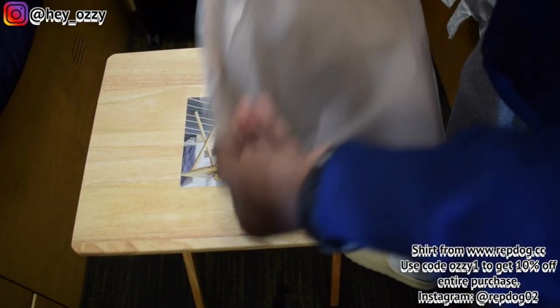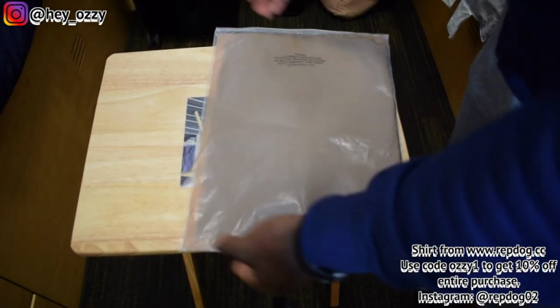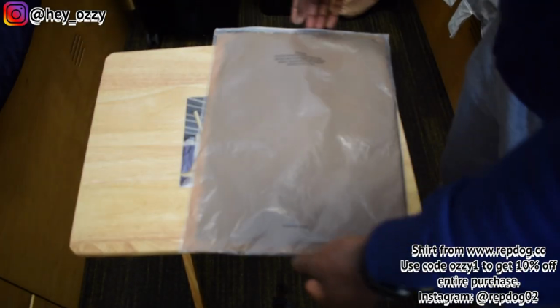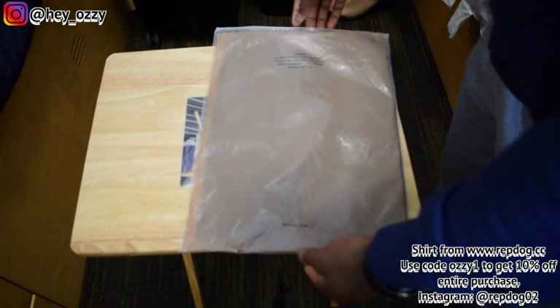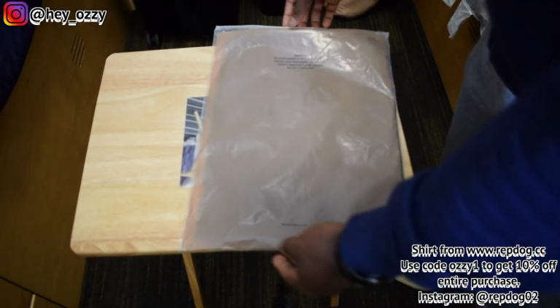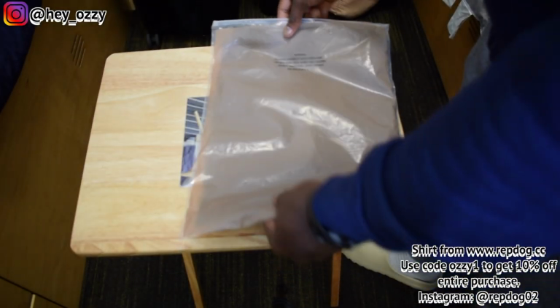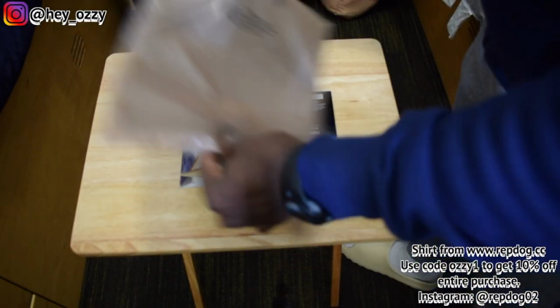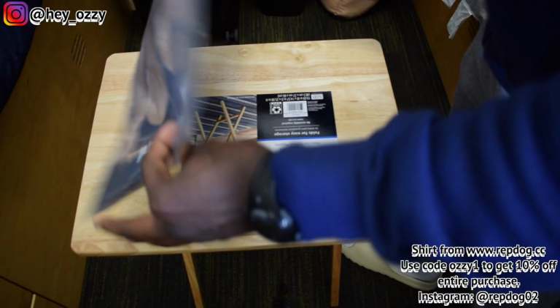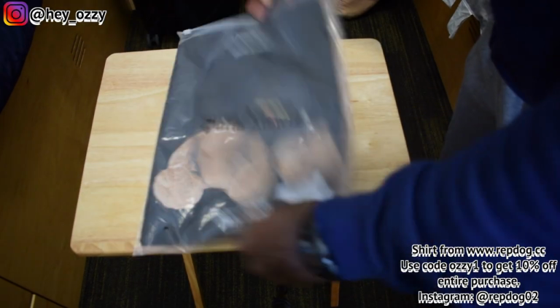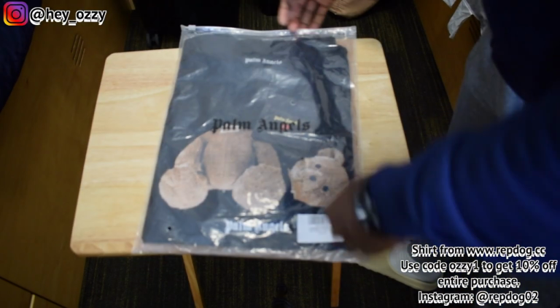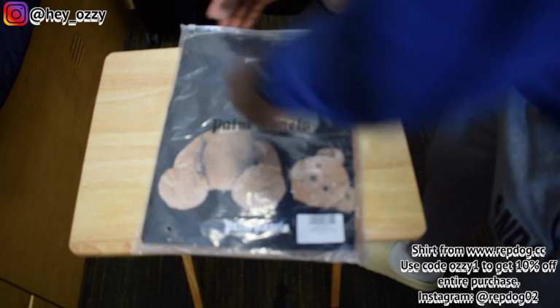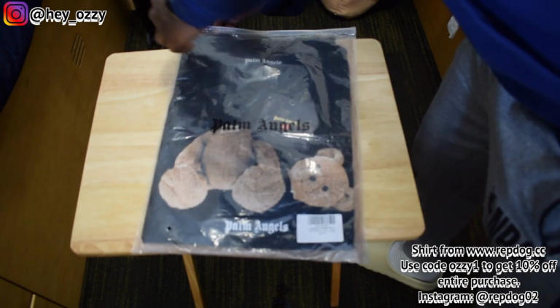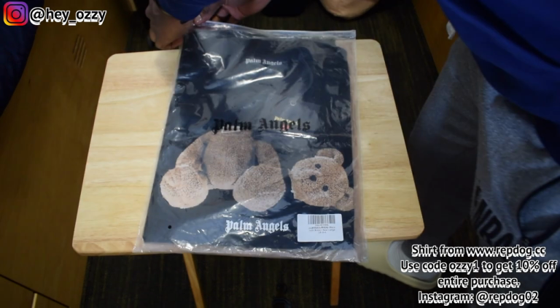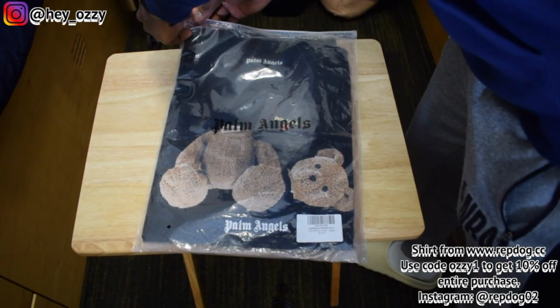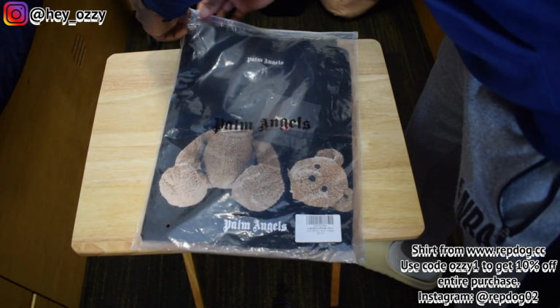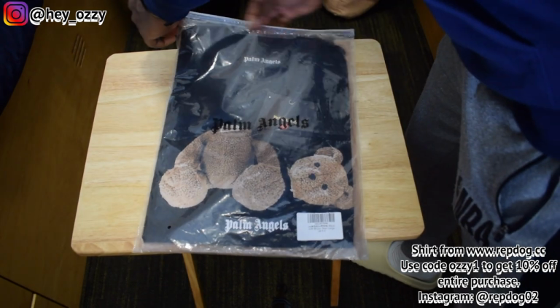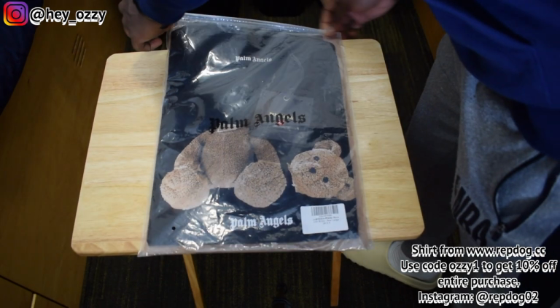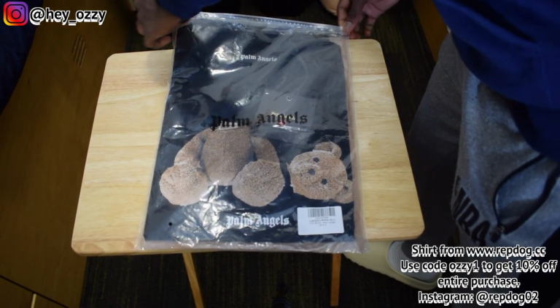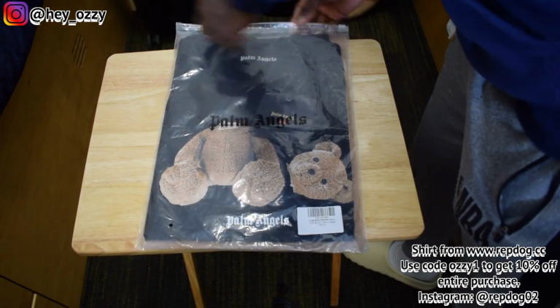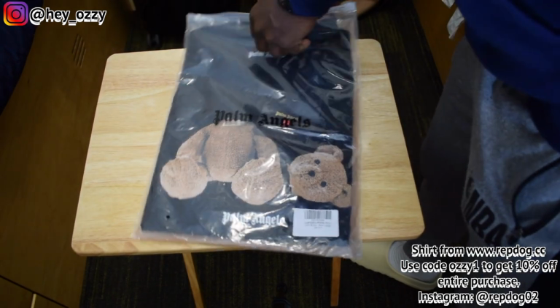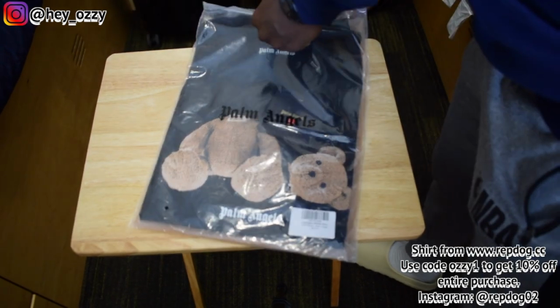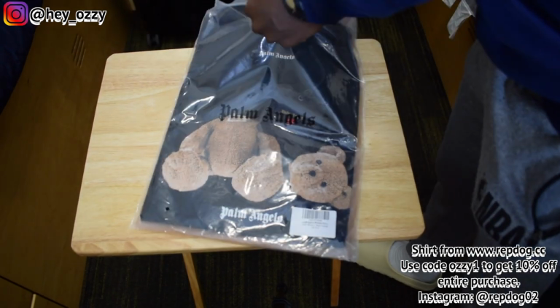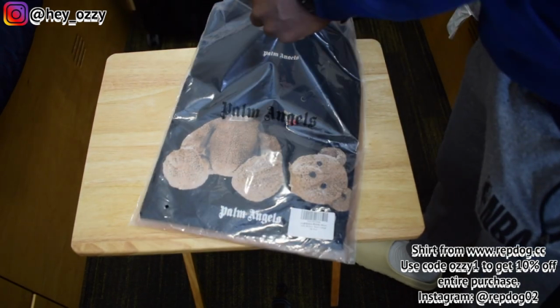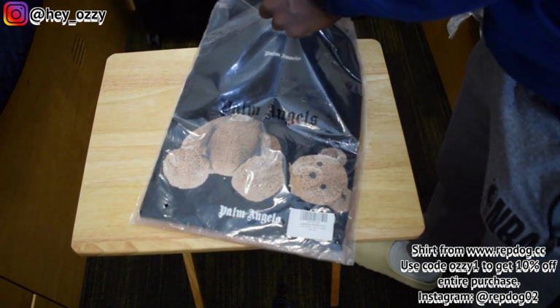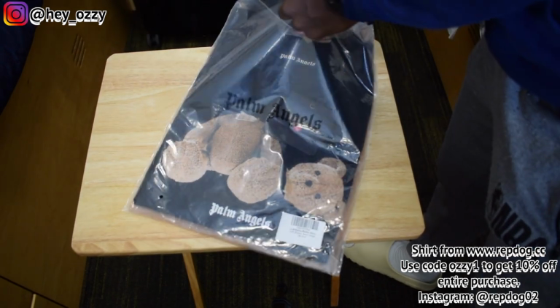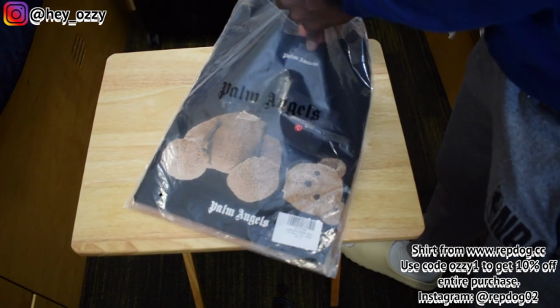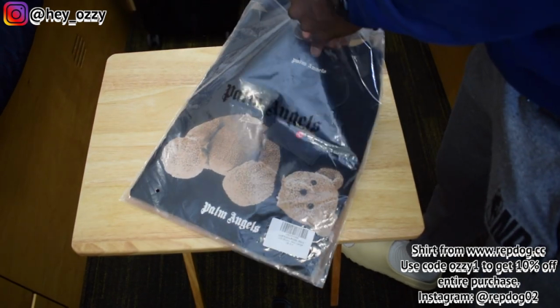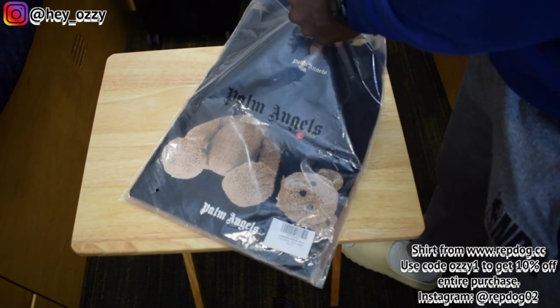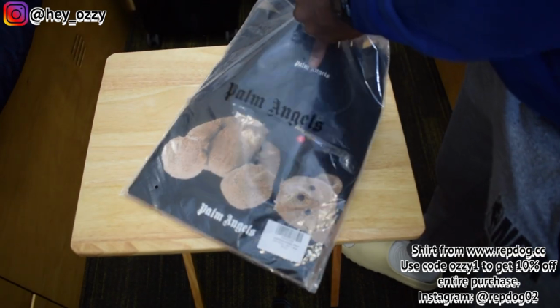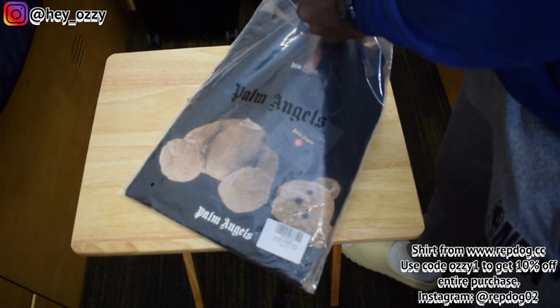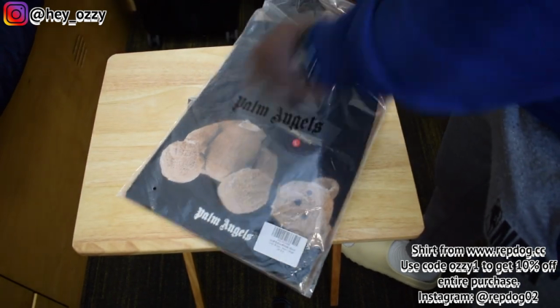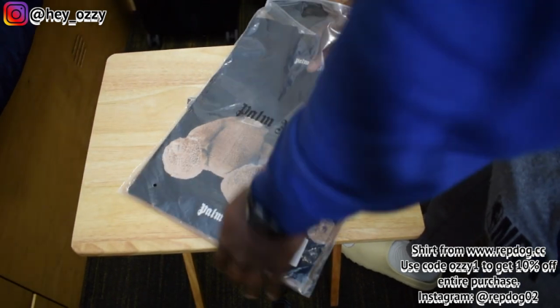It comes in this simple bag. It took like five days for this to get in, so this is pretty fast. And it shipped with FedEx.